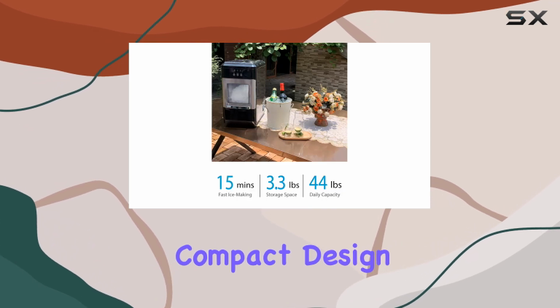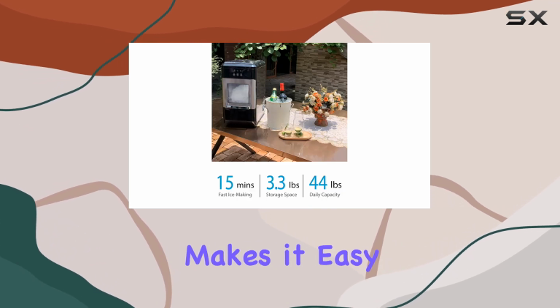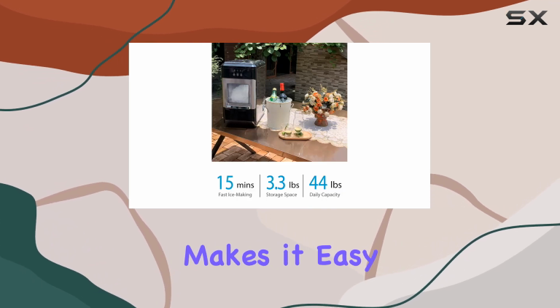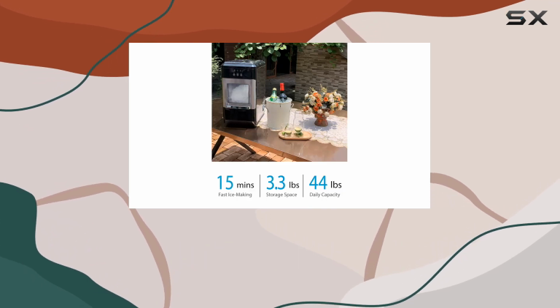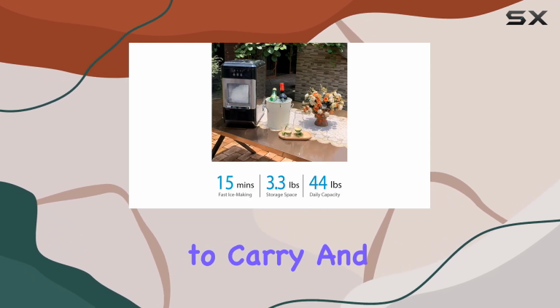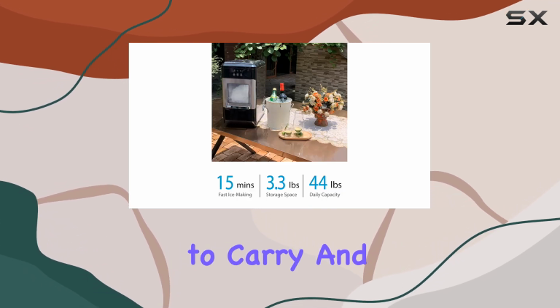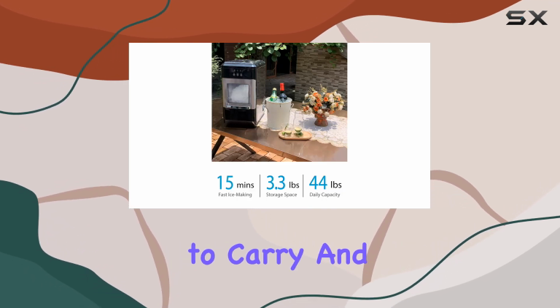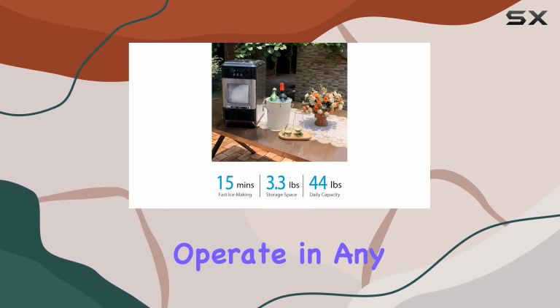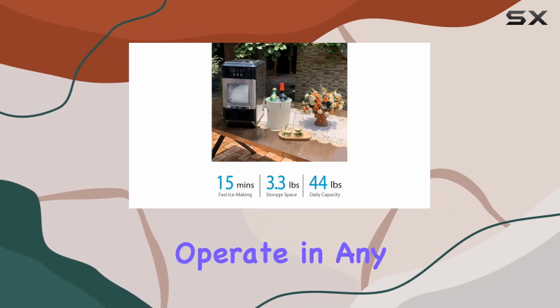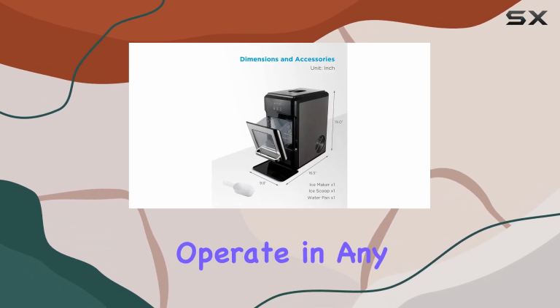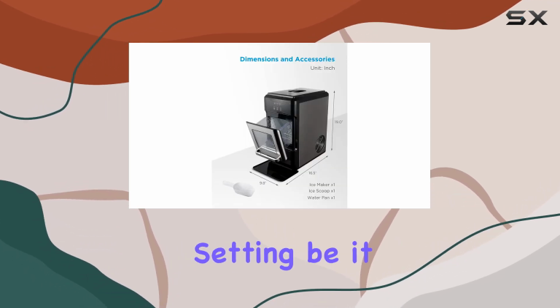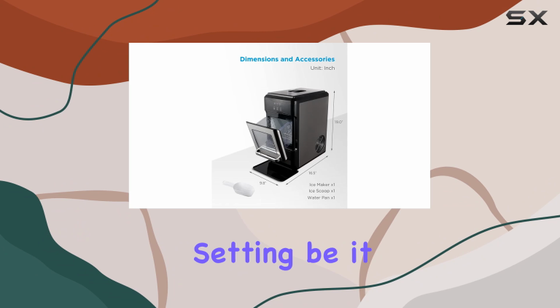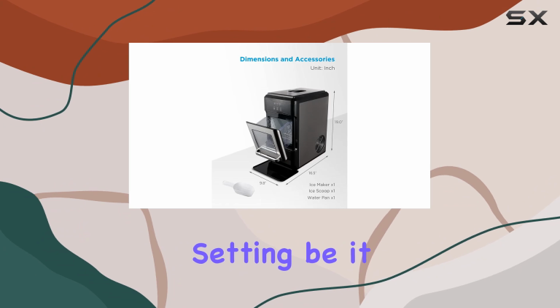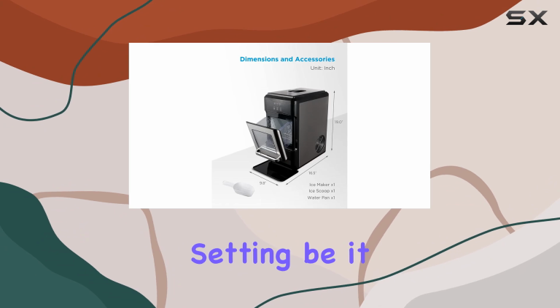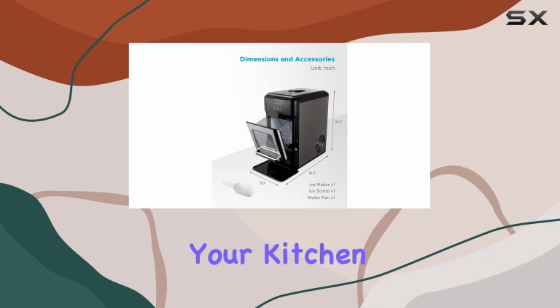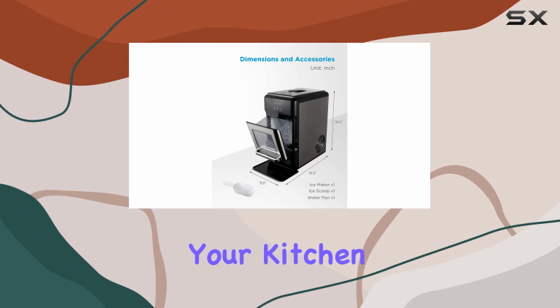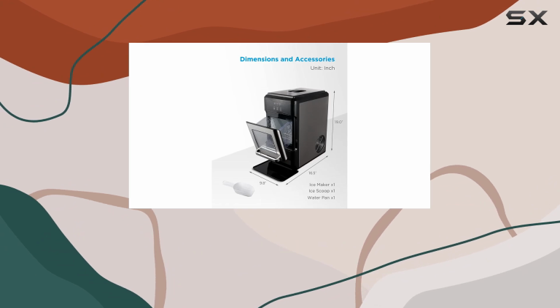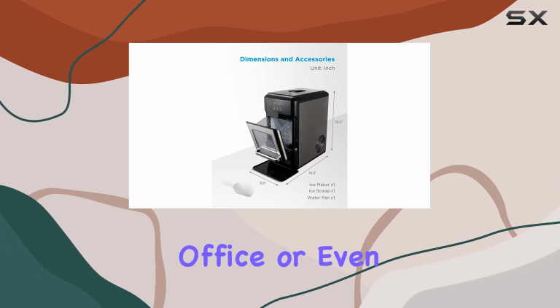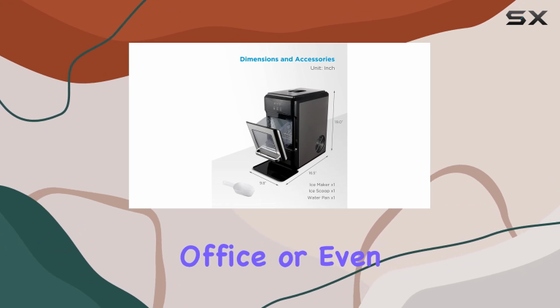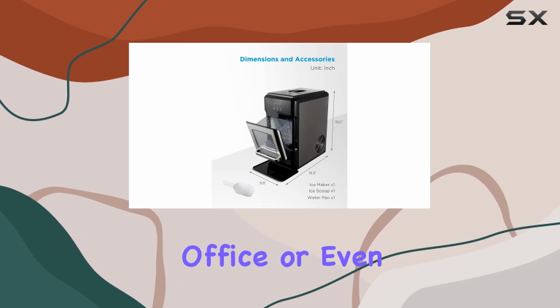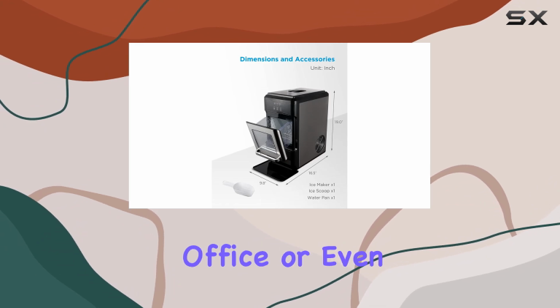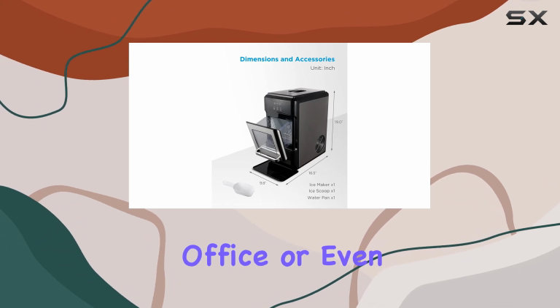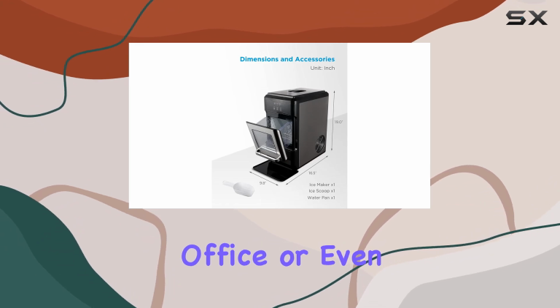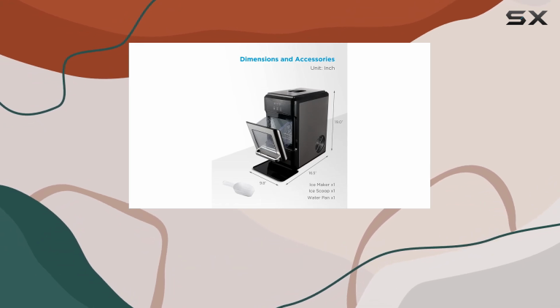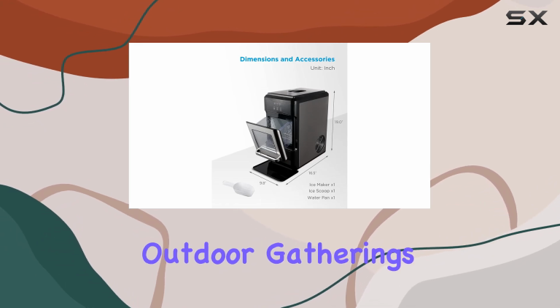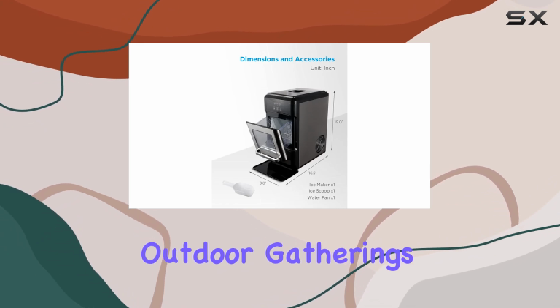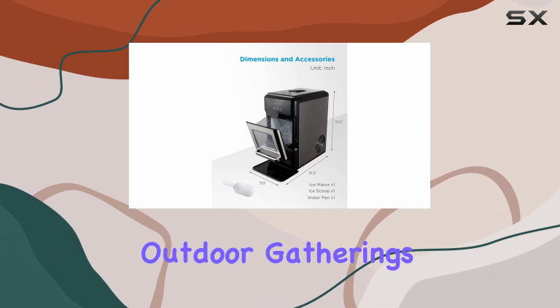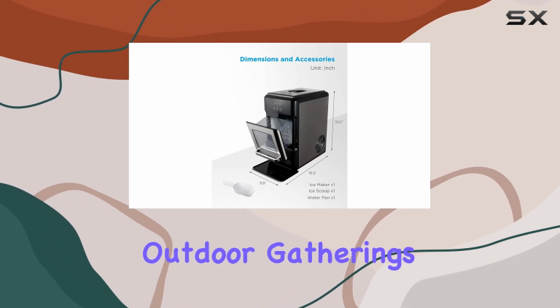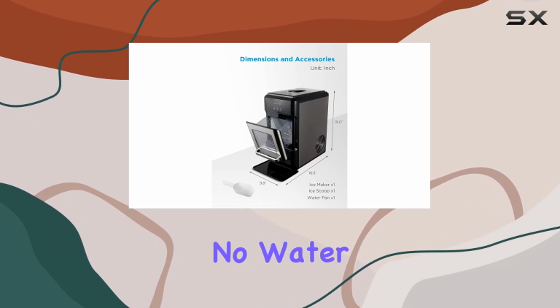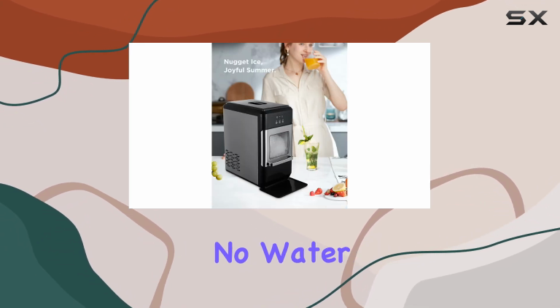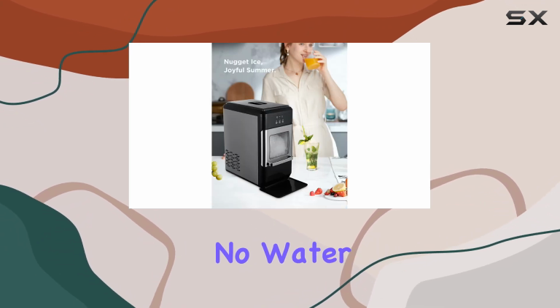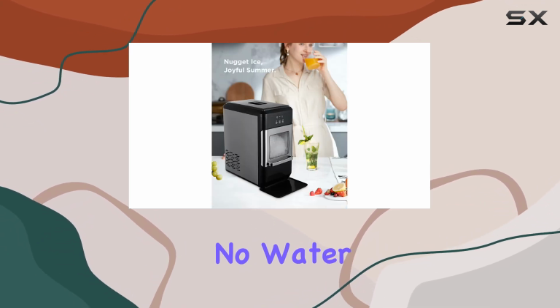Portability is another key aspect. The machine's compact design makes it easy to carry and operate in any setting, be it your kitchen, office, or even outdoor gatherings.